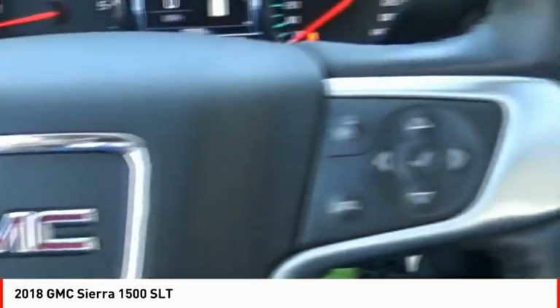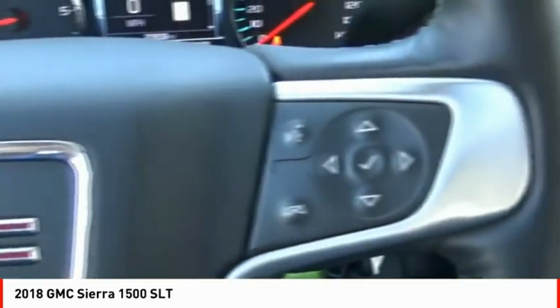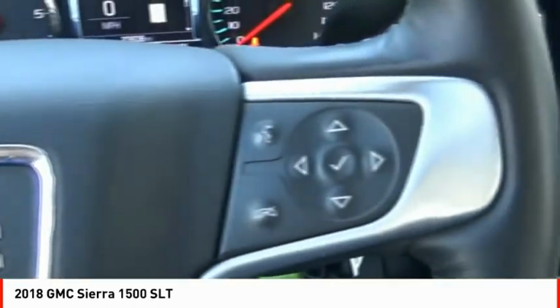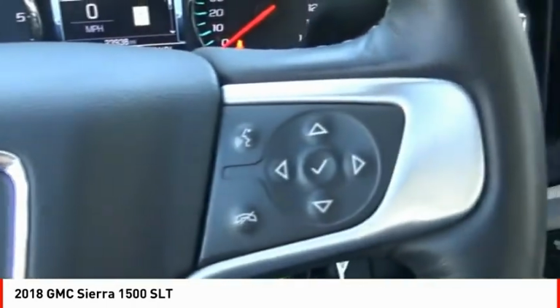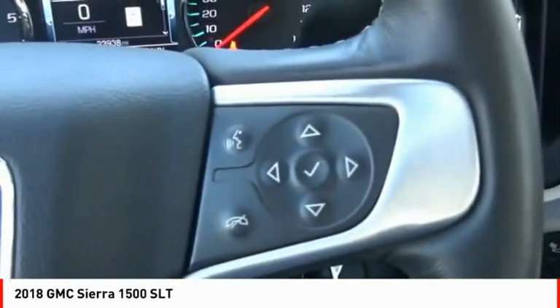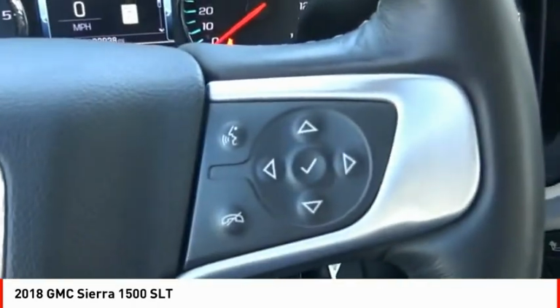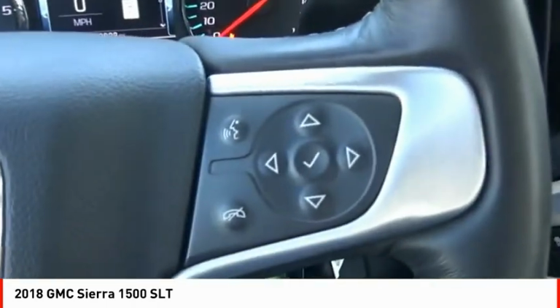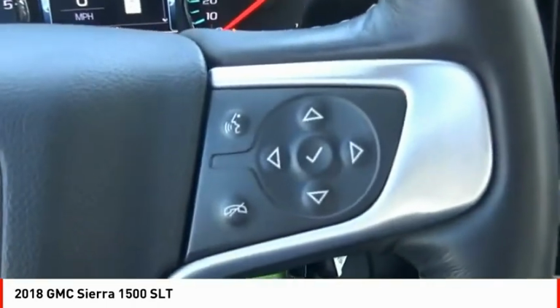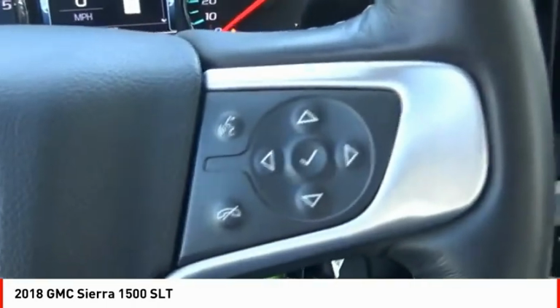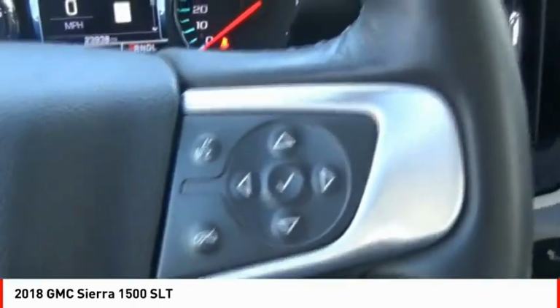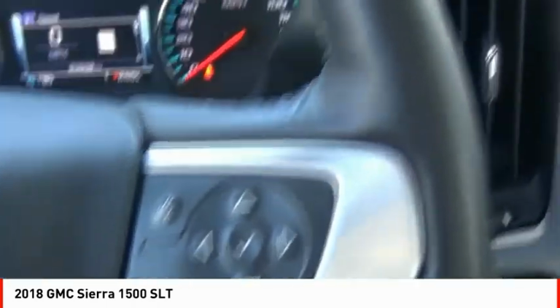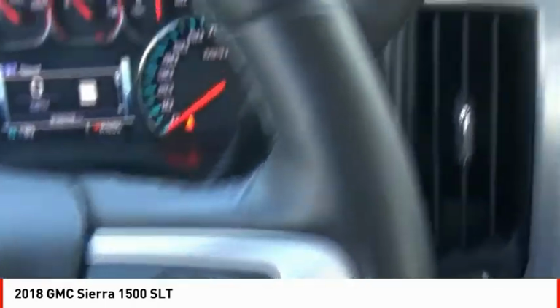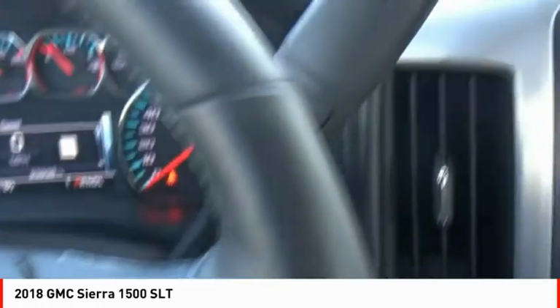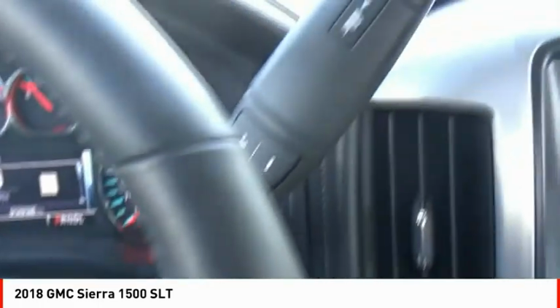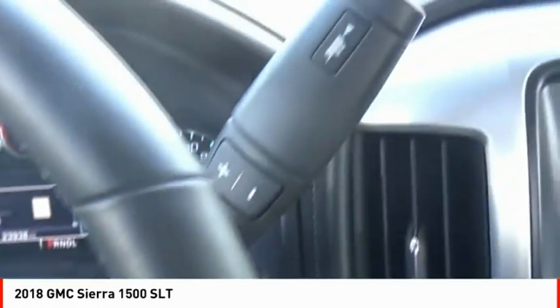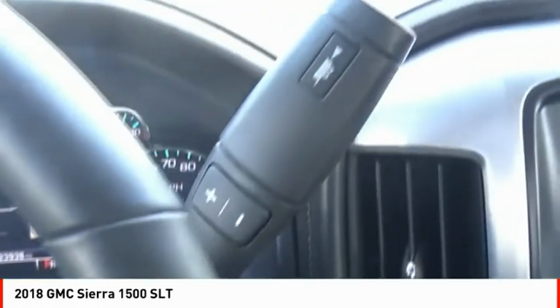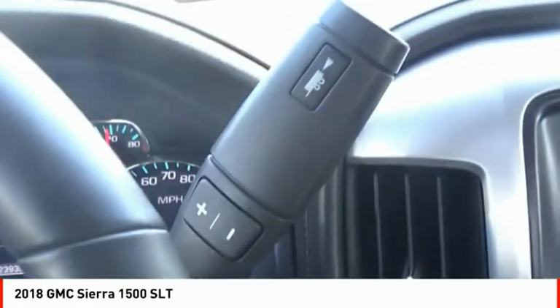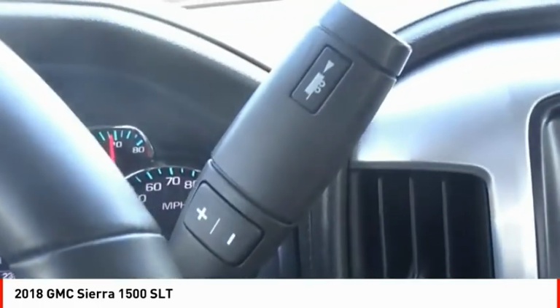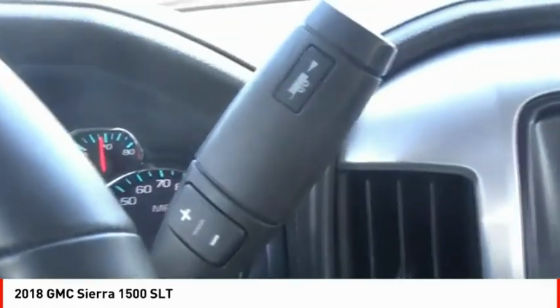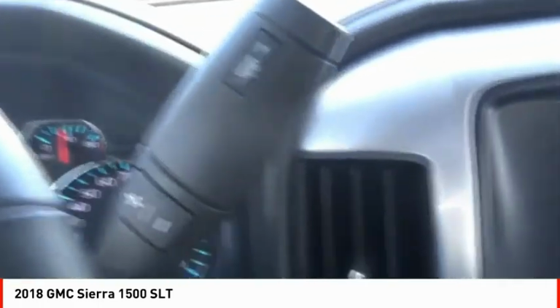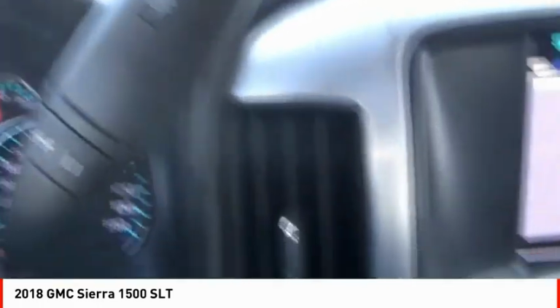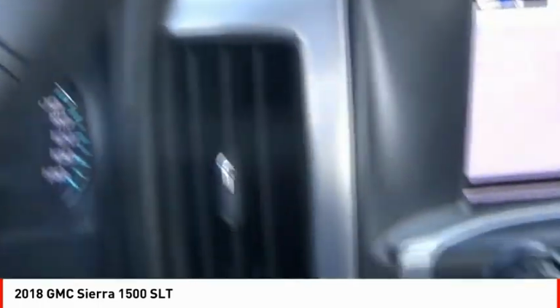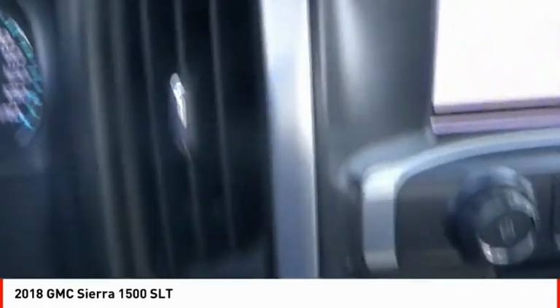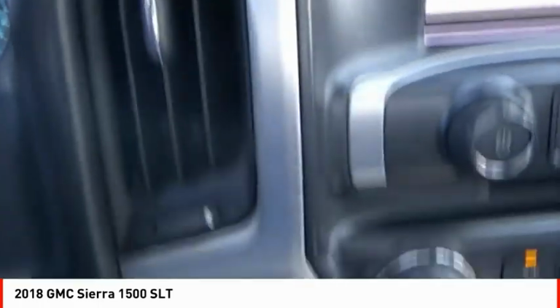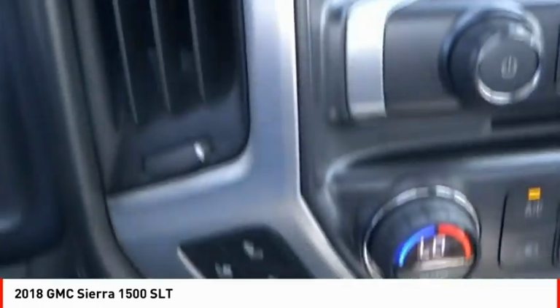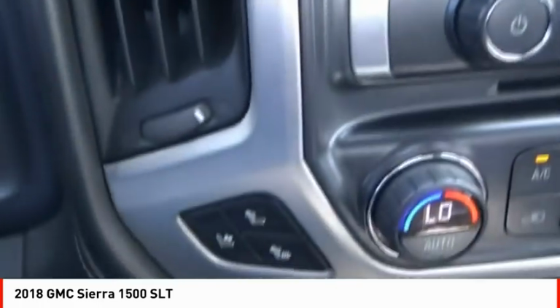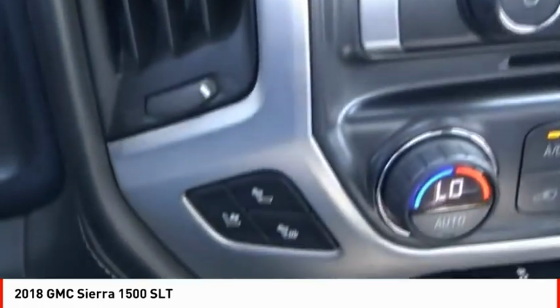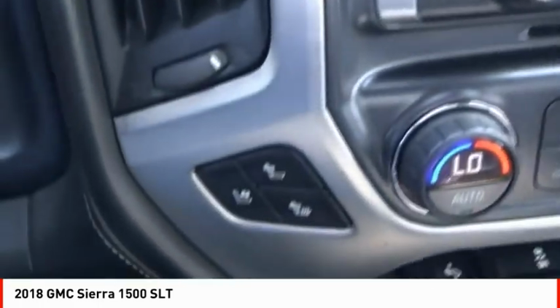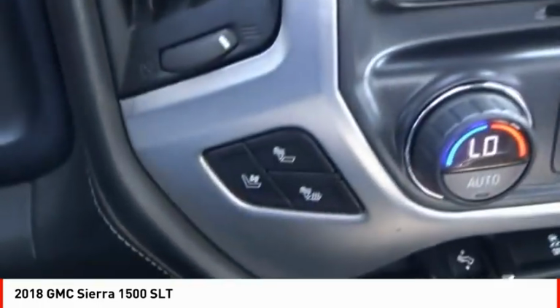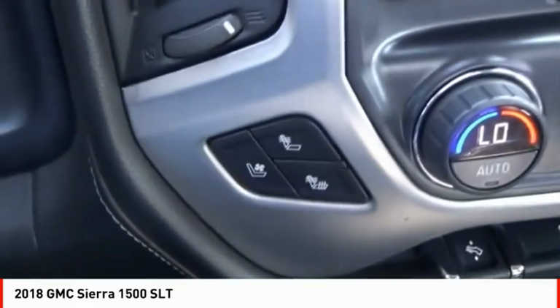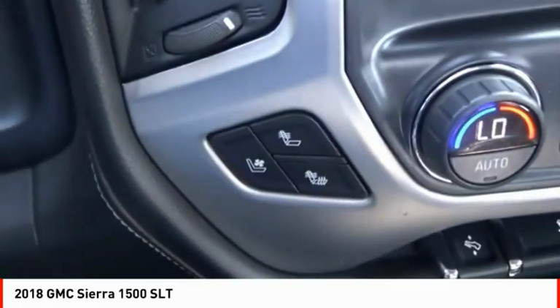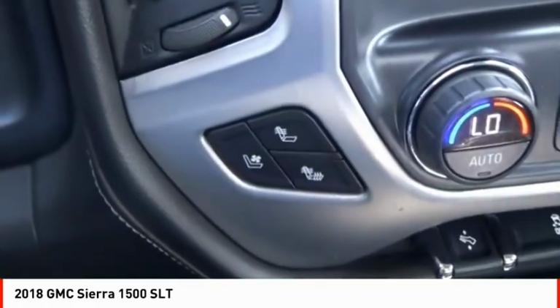Front suspension type: strut. Auxiliary transmission fluid cooler. Rear step bumper.